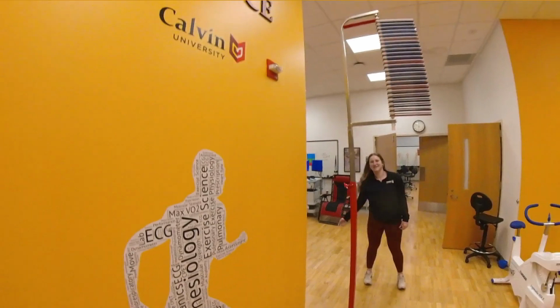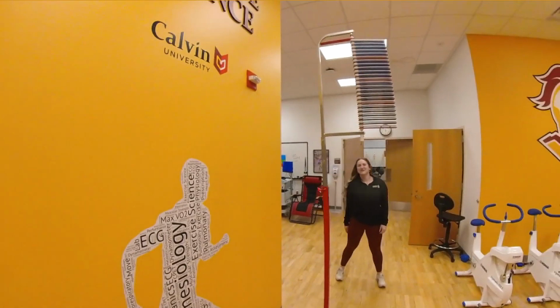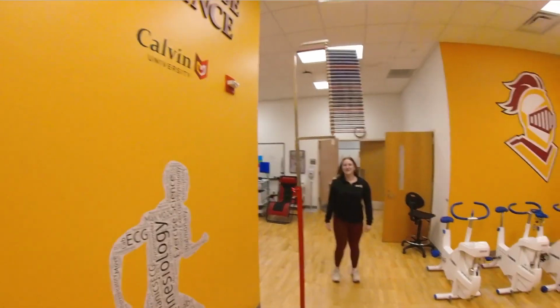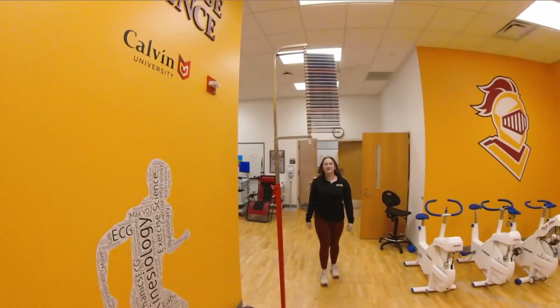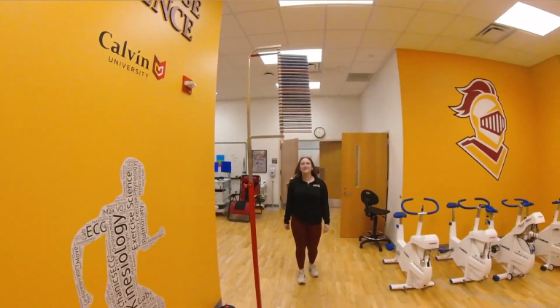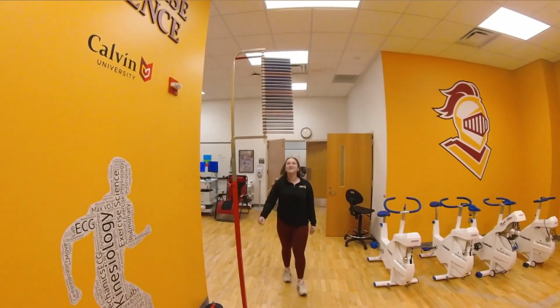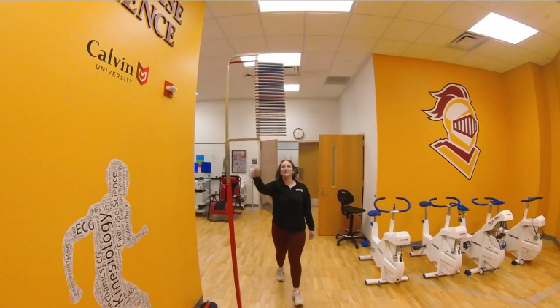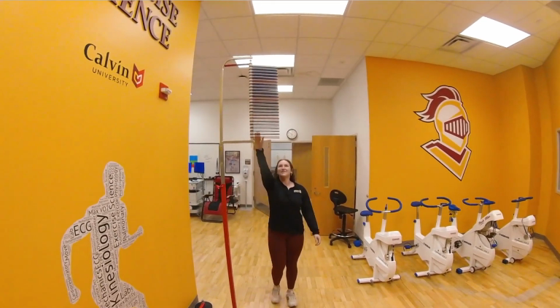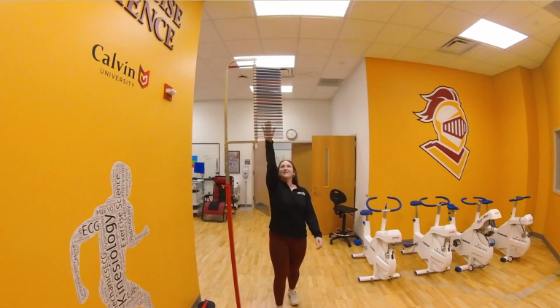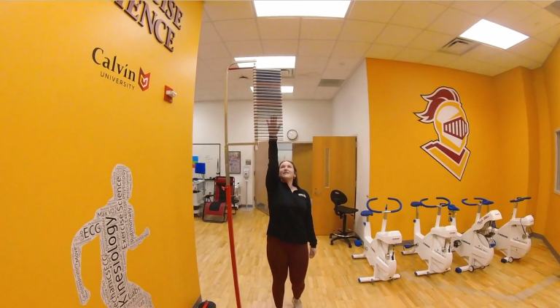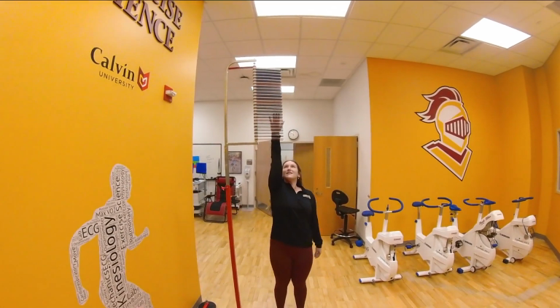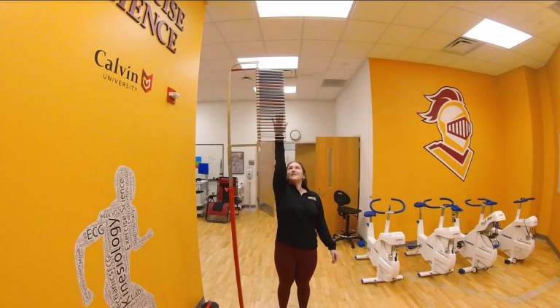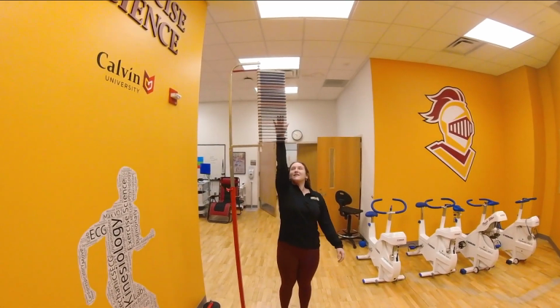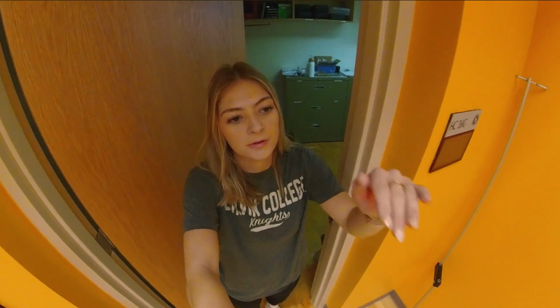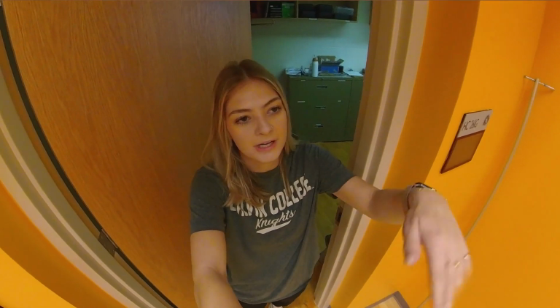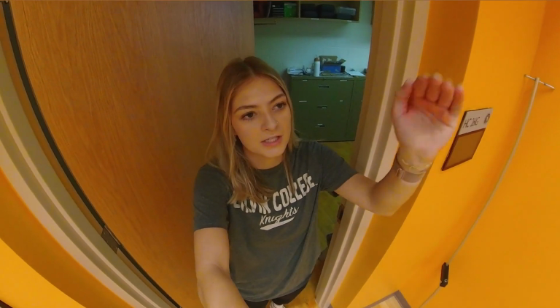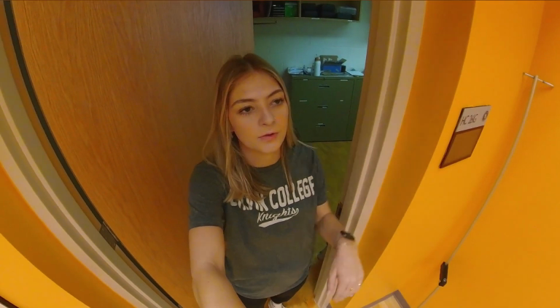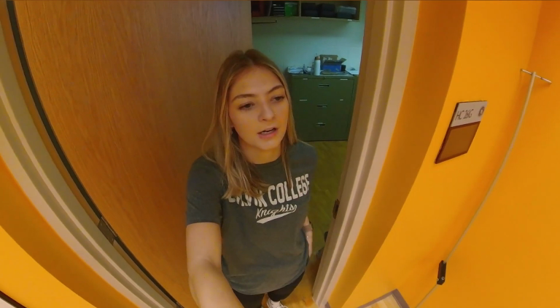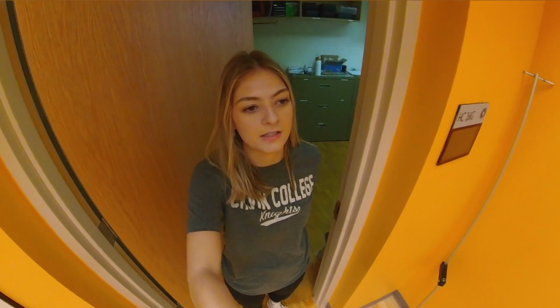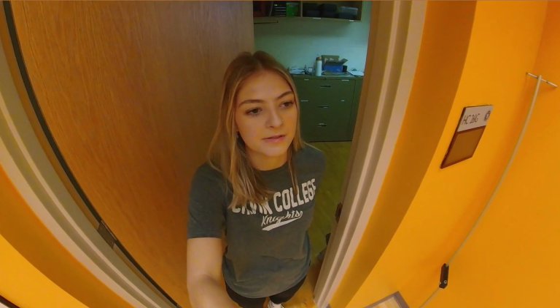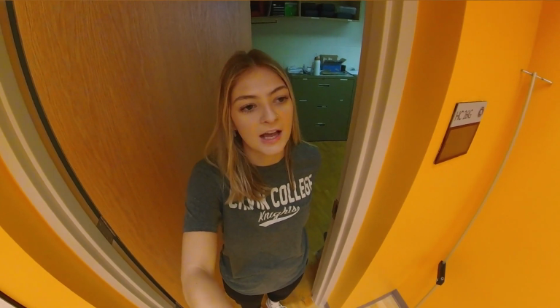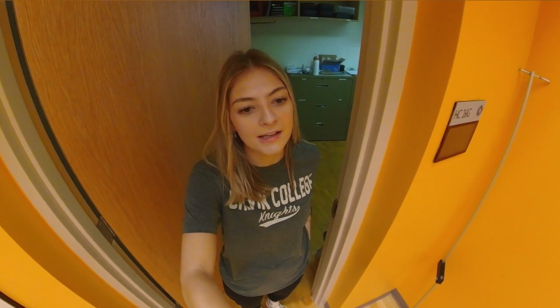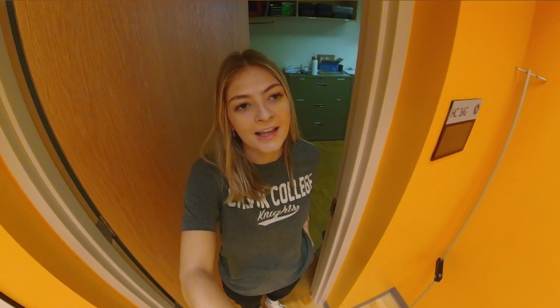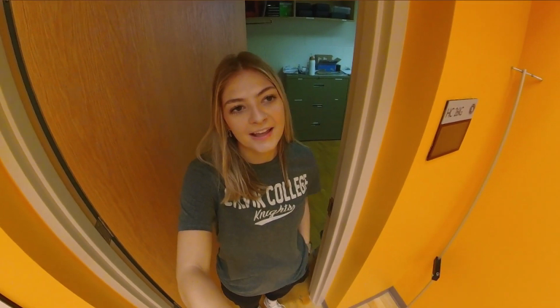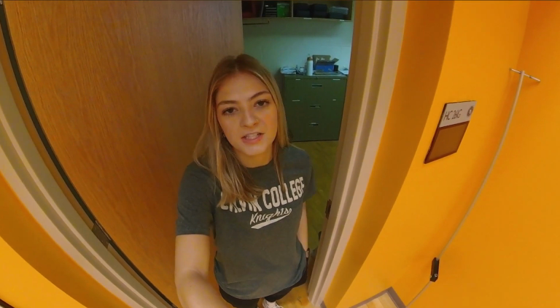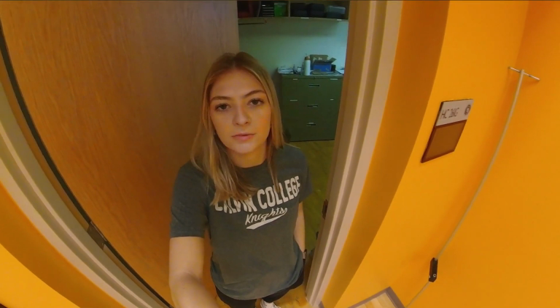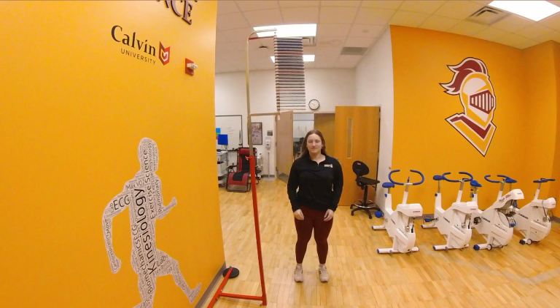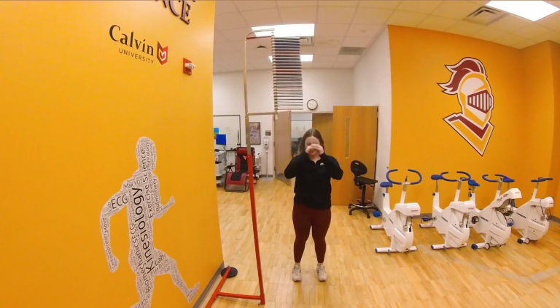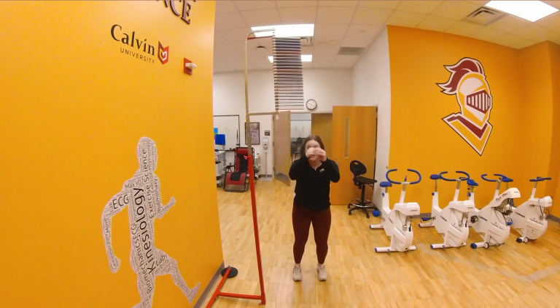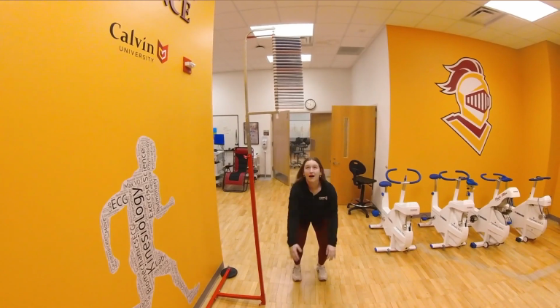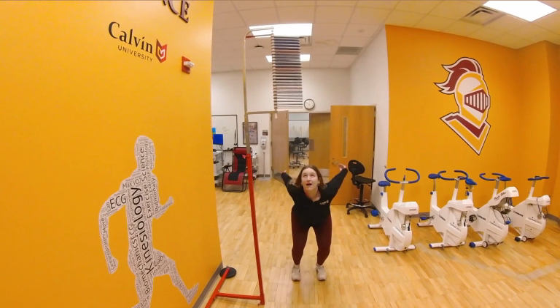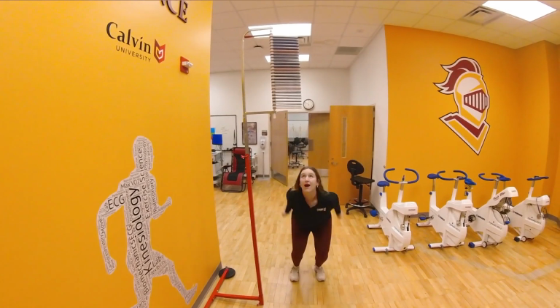This is our vertical tester and Emma will go up to it. We would arrange it to her specific height and then she would jump off two feet.